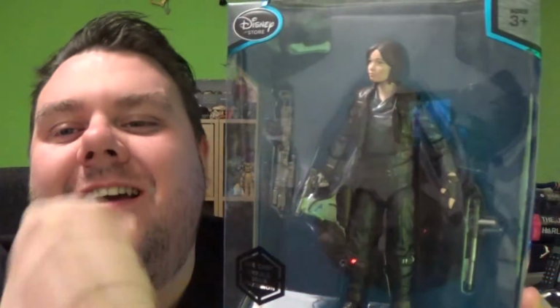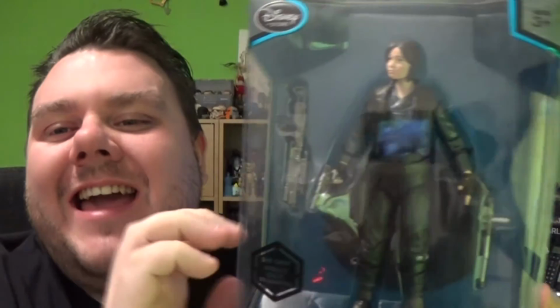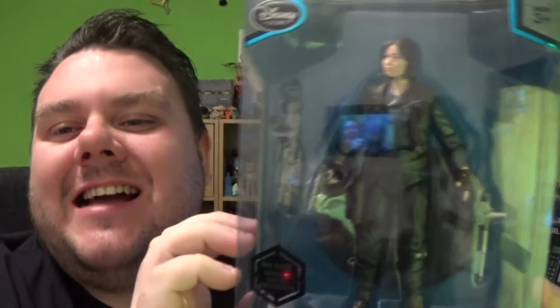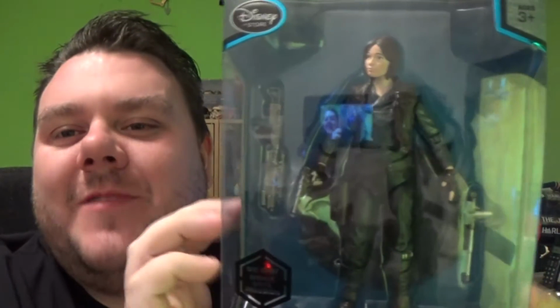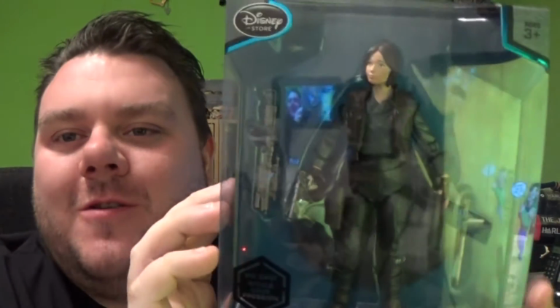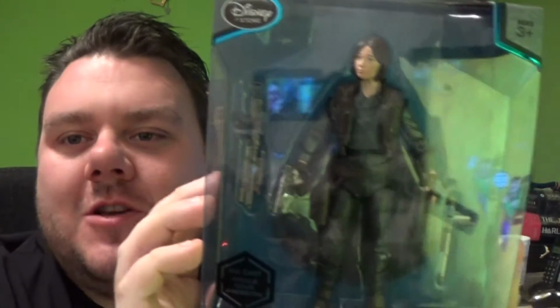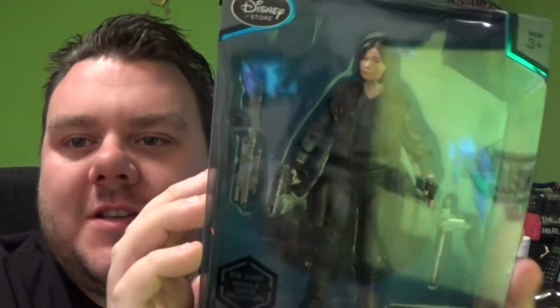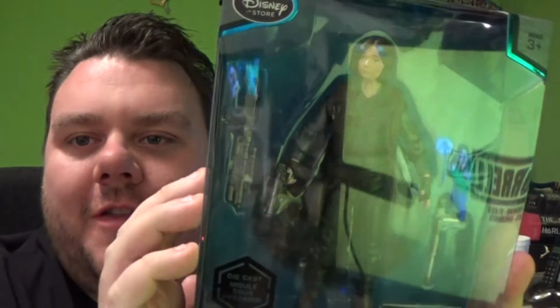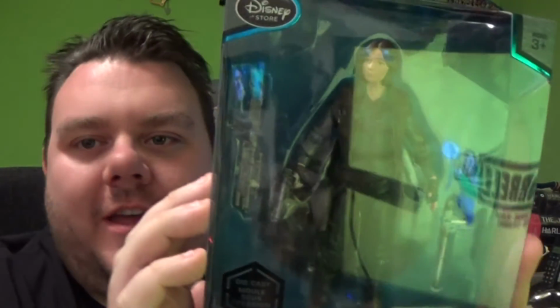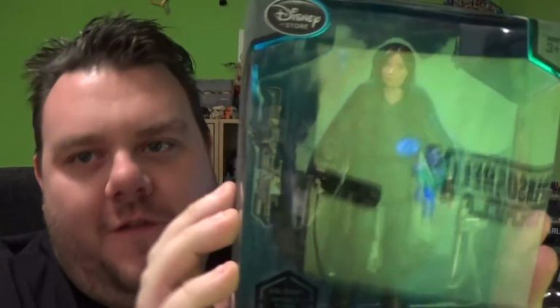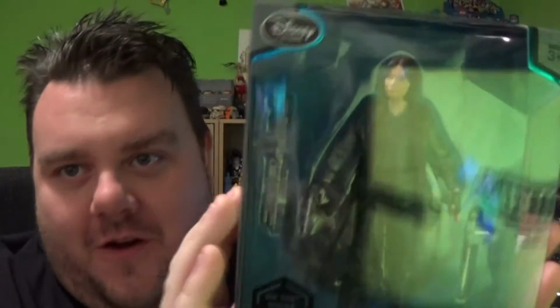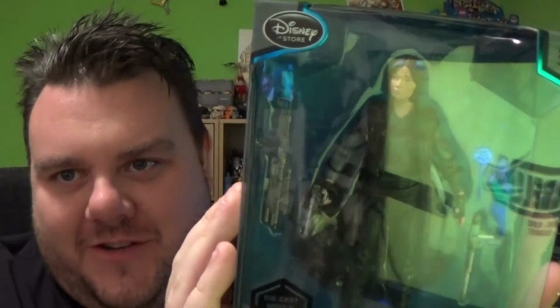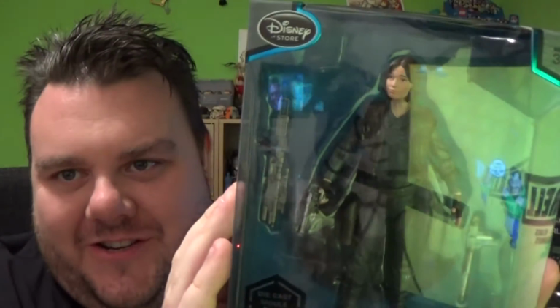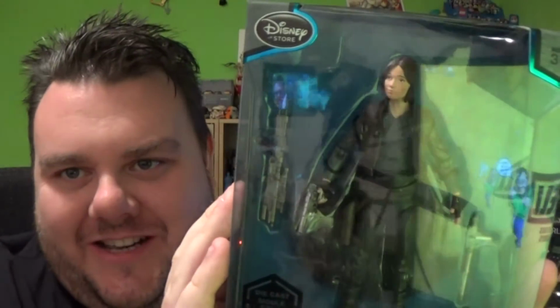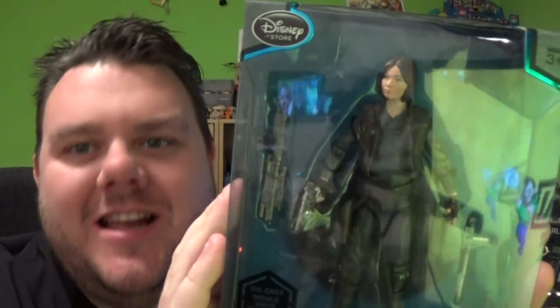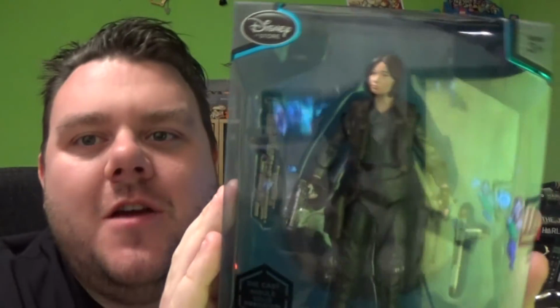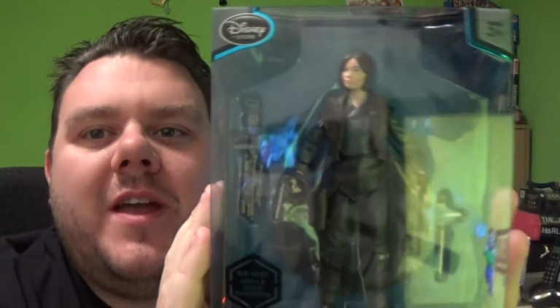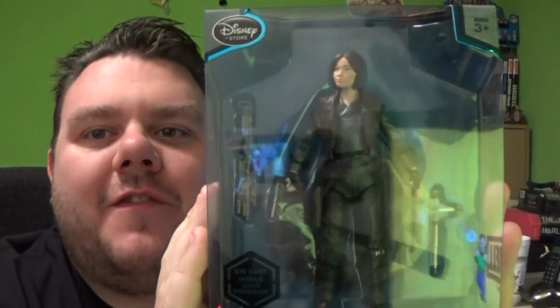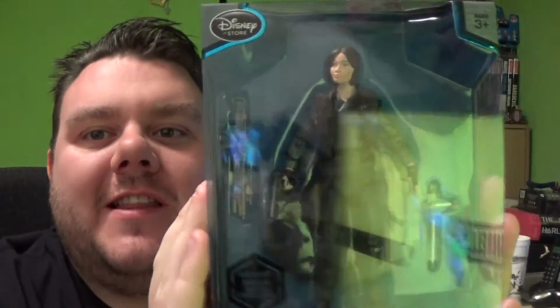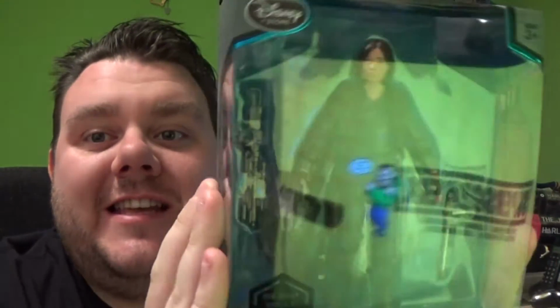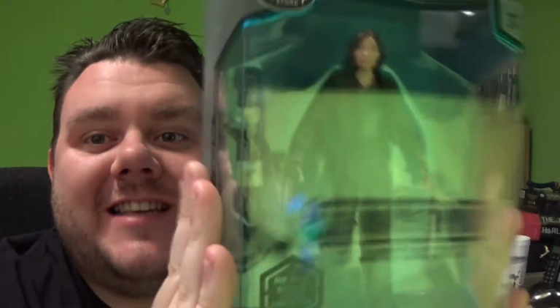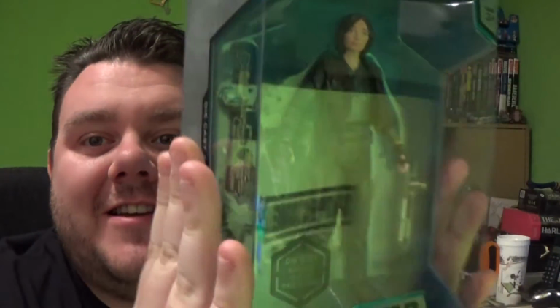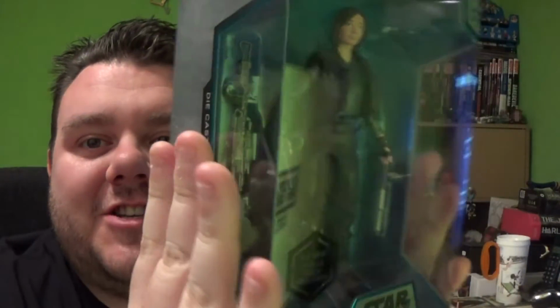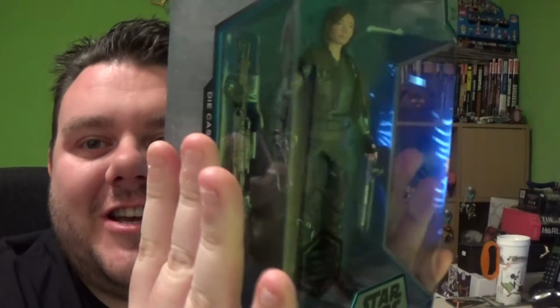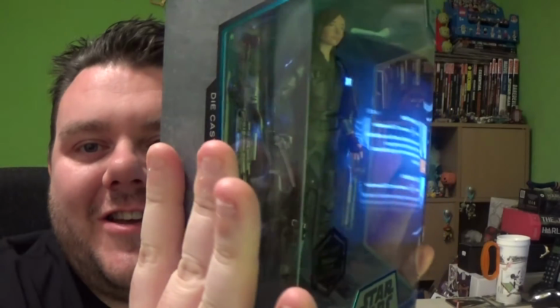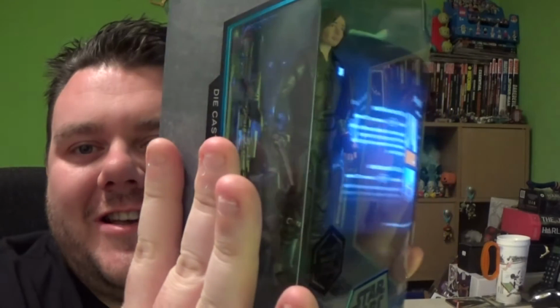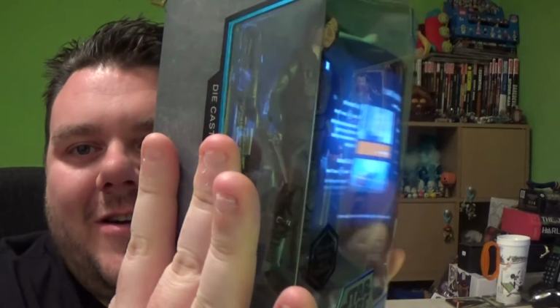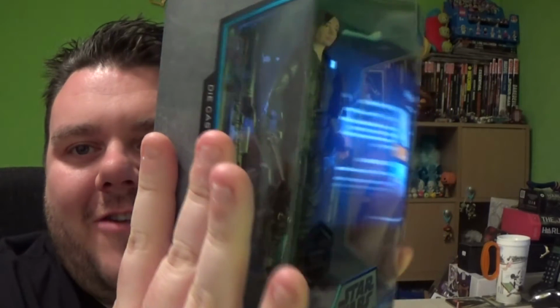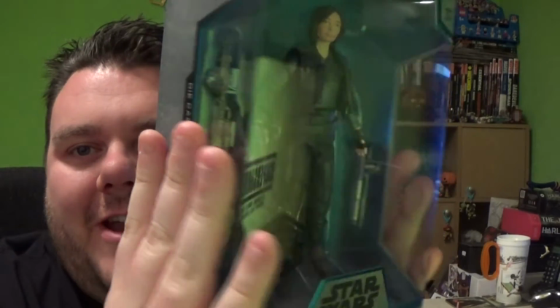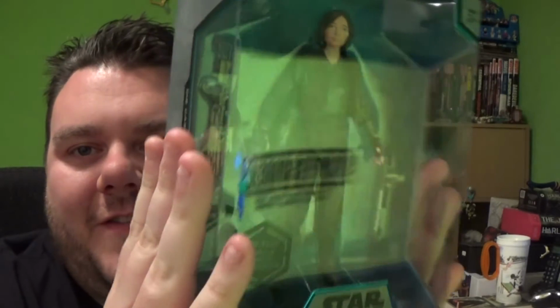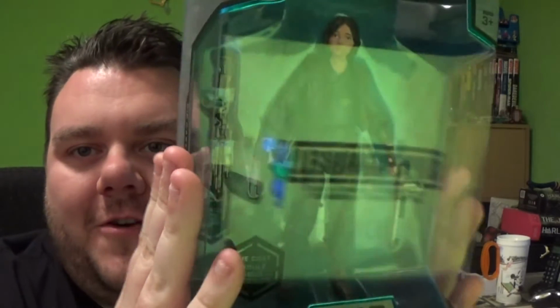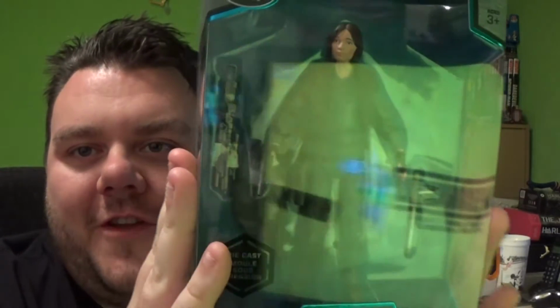Hey guys, it's me your host, SuperSortle. Thank you very much for tuning in. We have the Elite Series Jyn Erso here, ready for review.